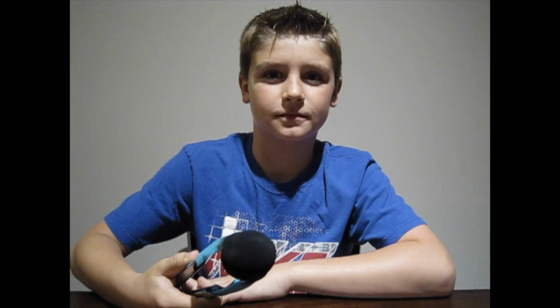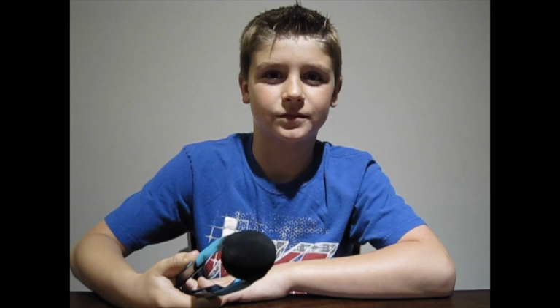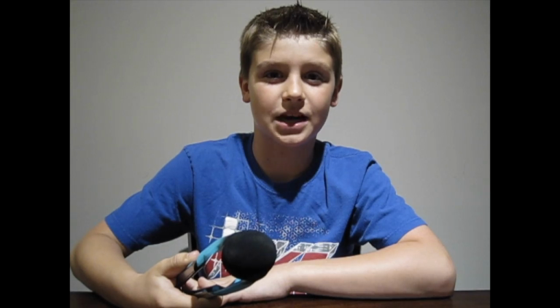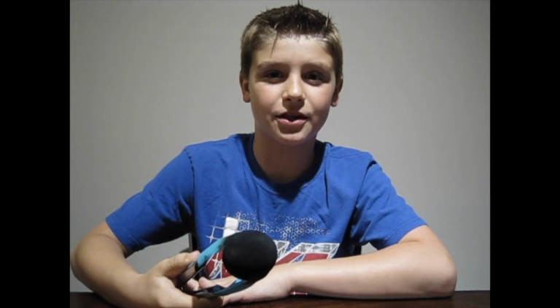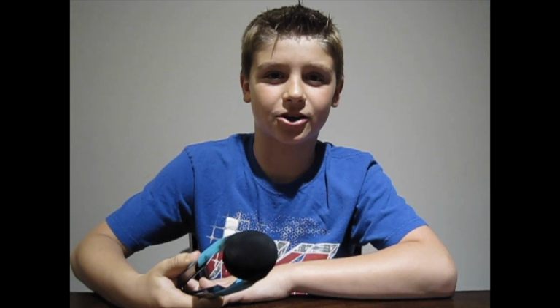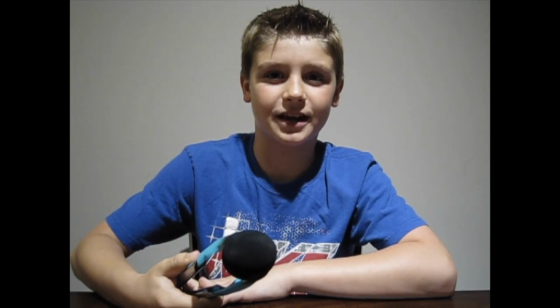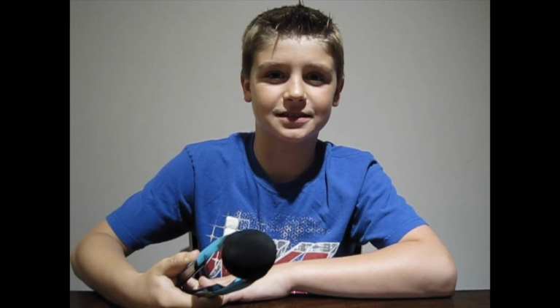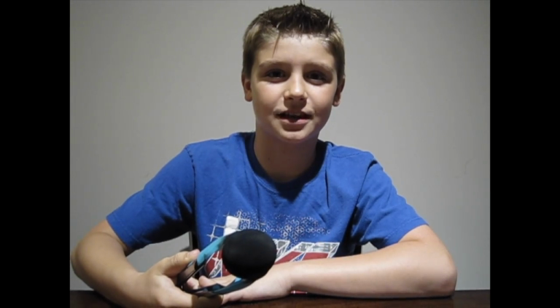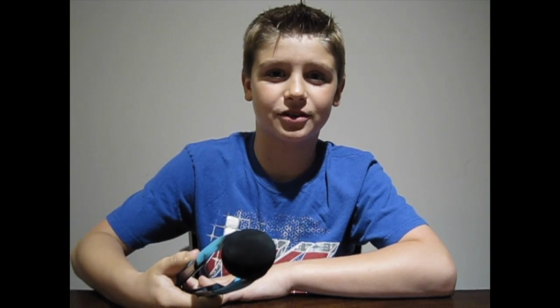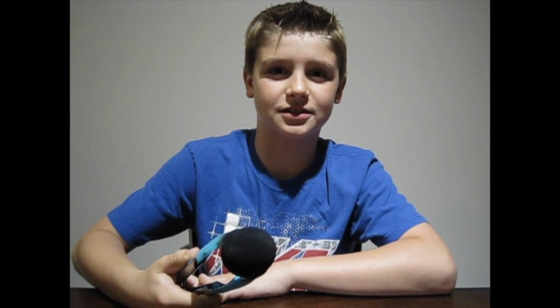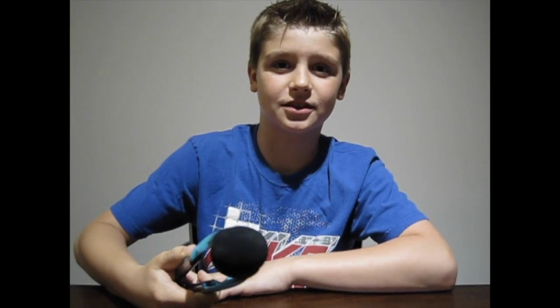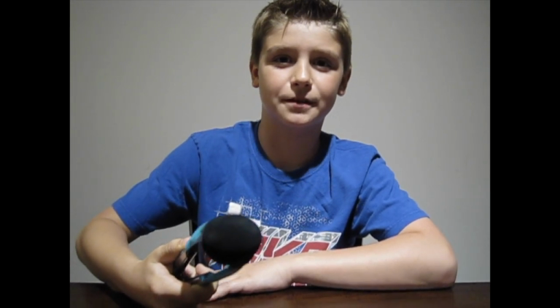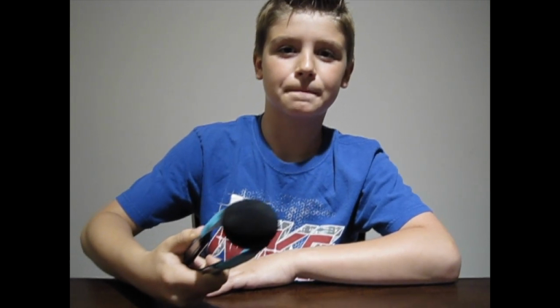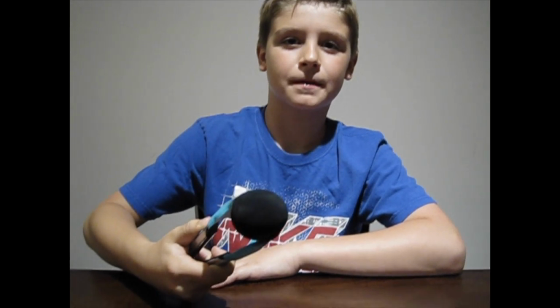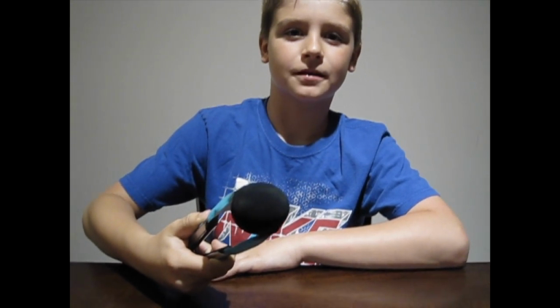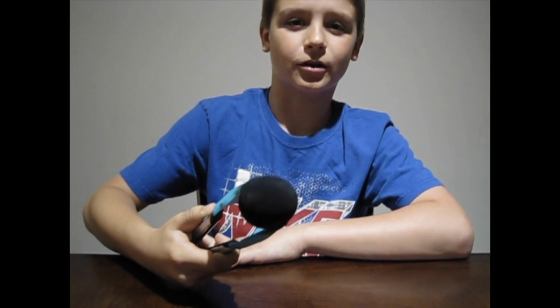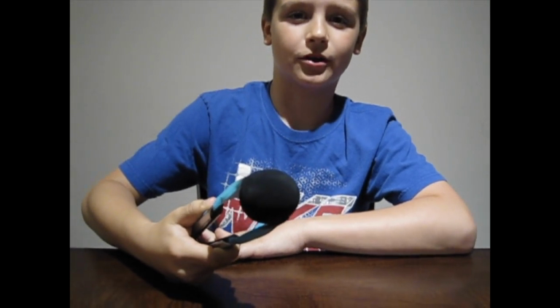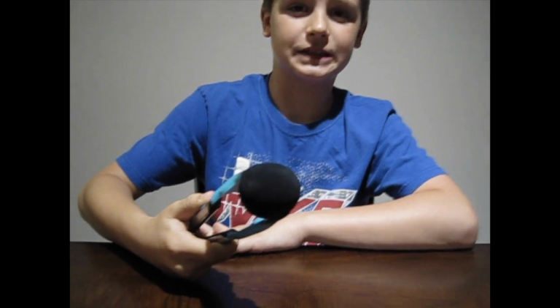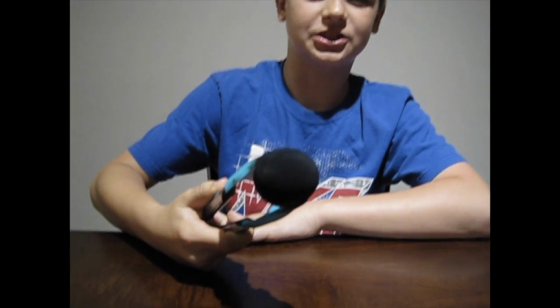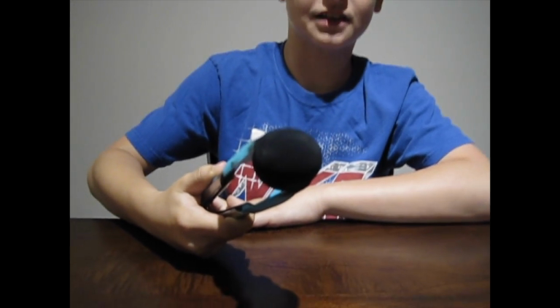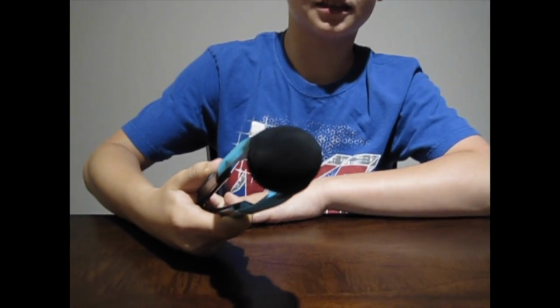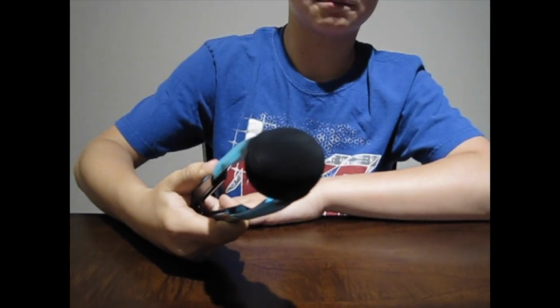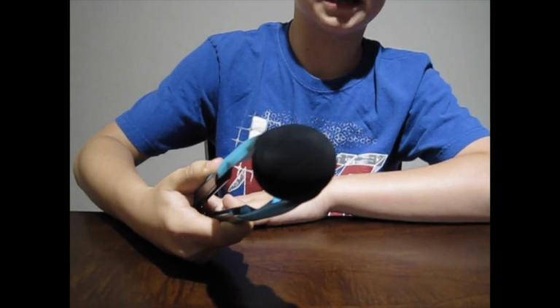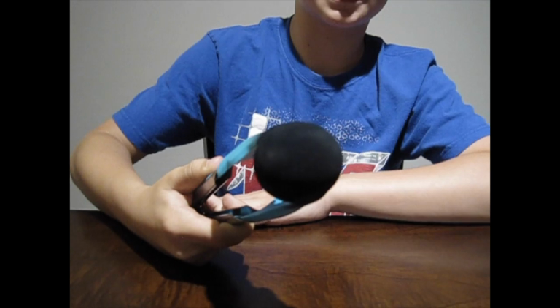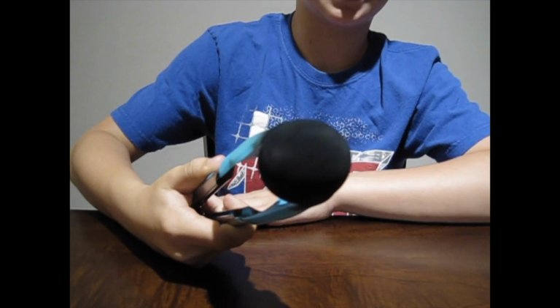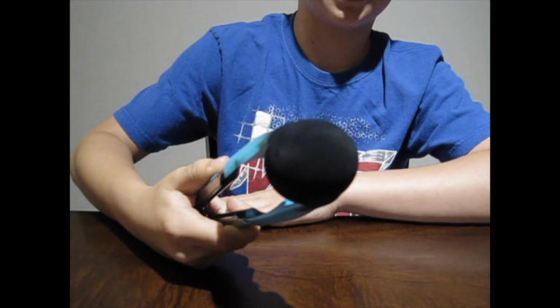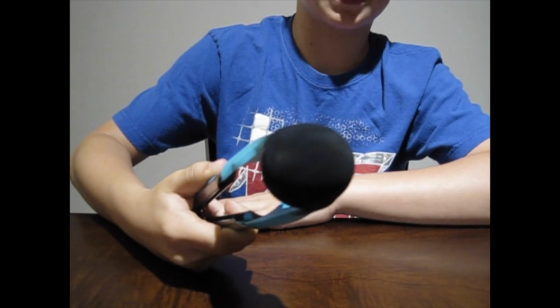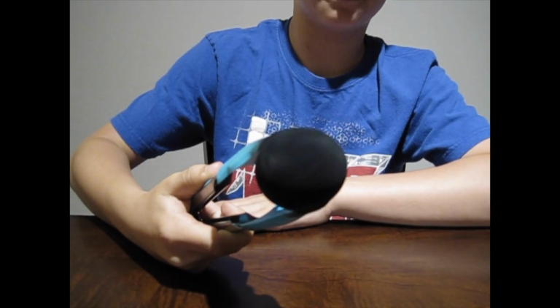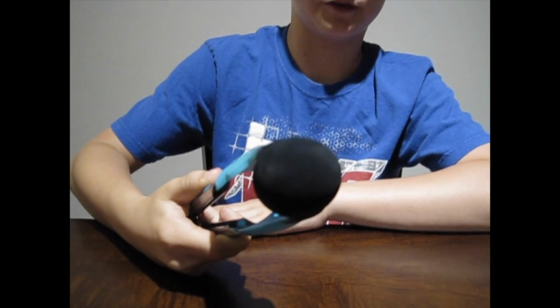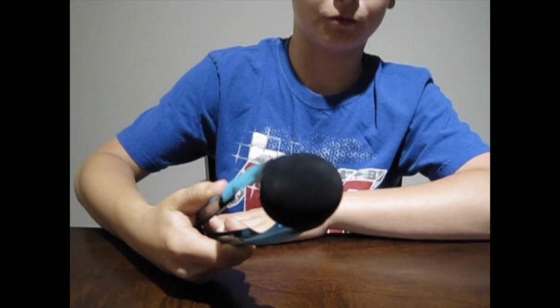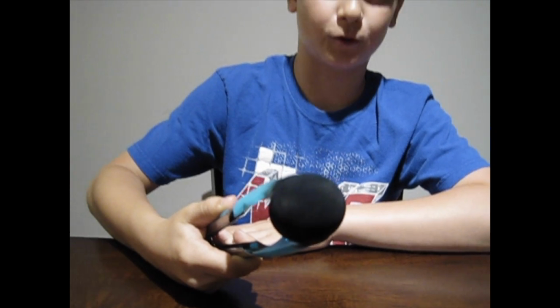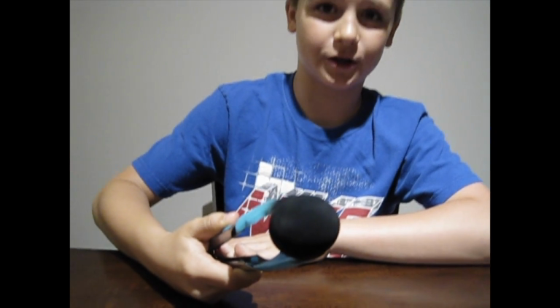Now that our egg is covered in soot, we're going to gently place it in the cup filled with water.